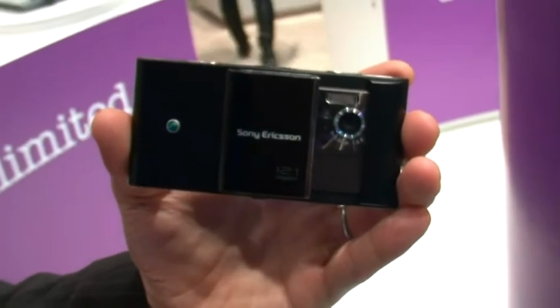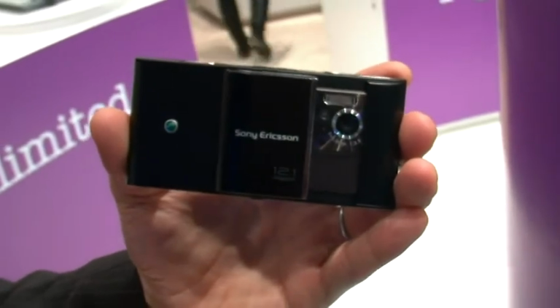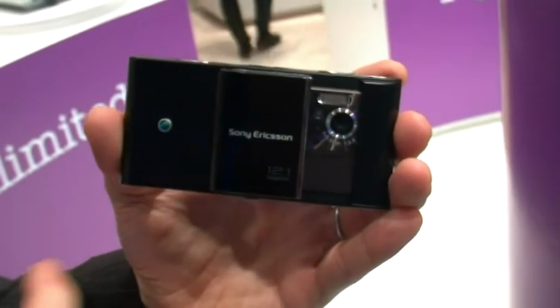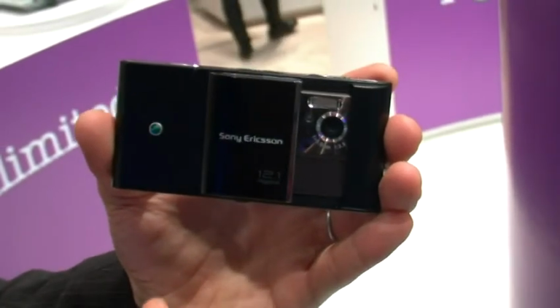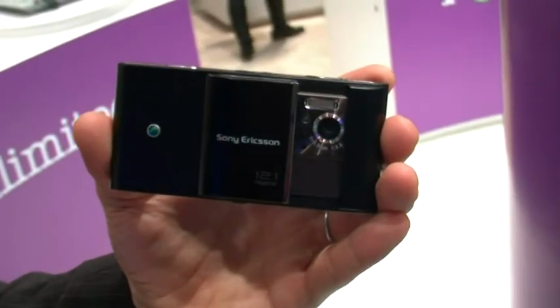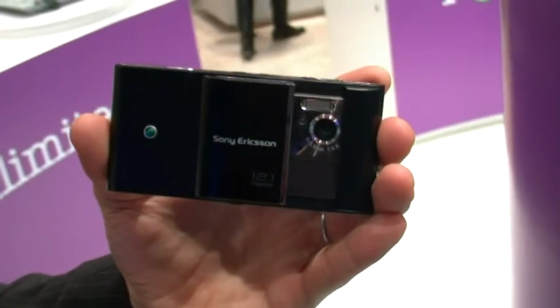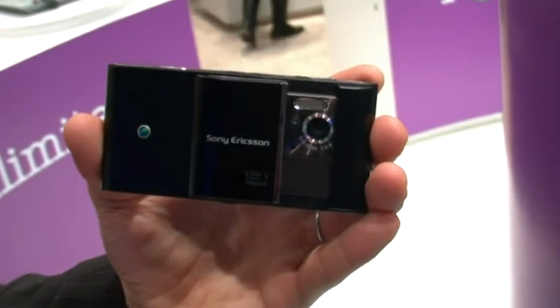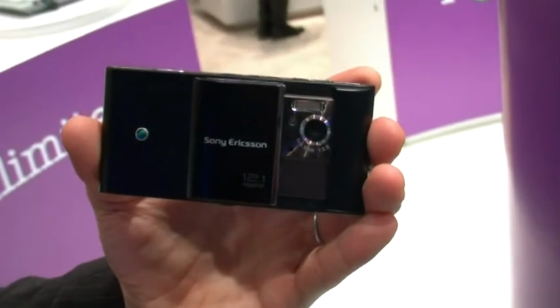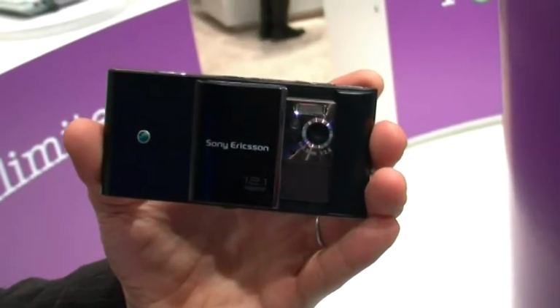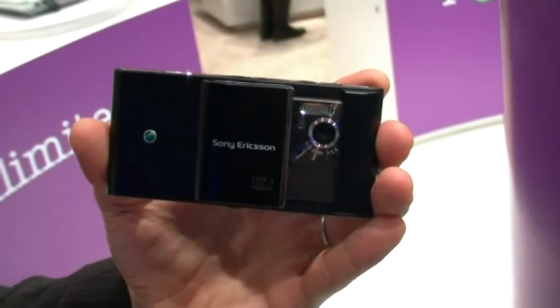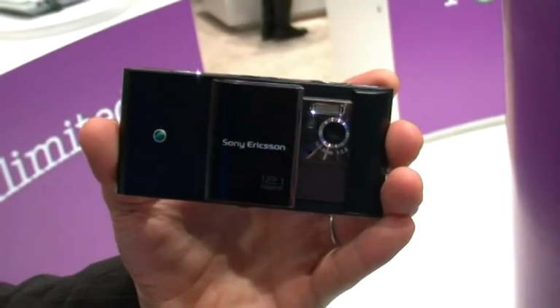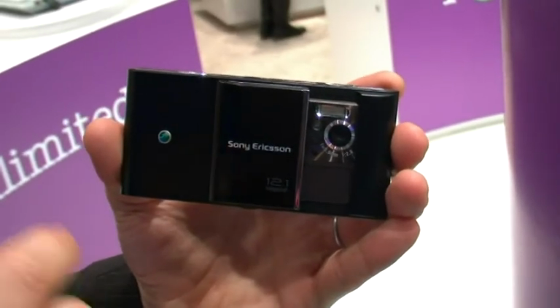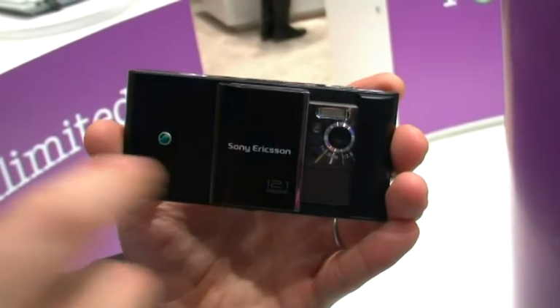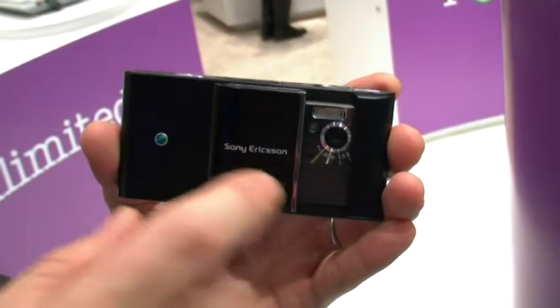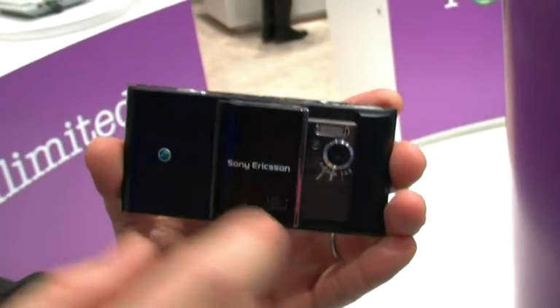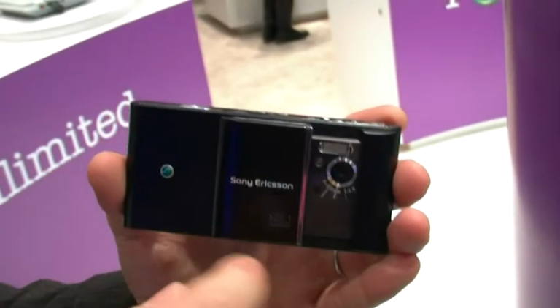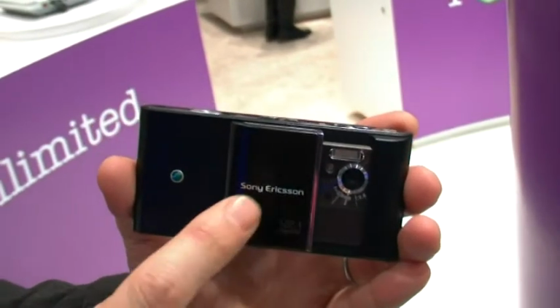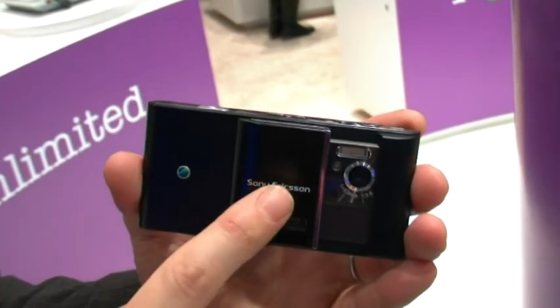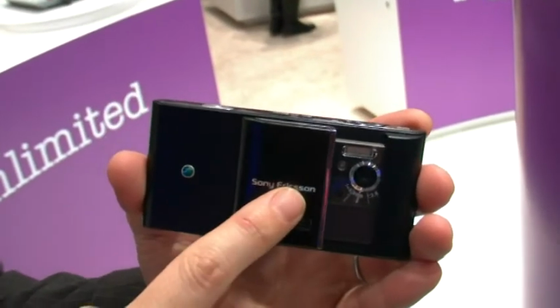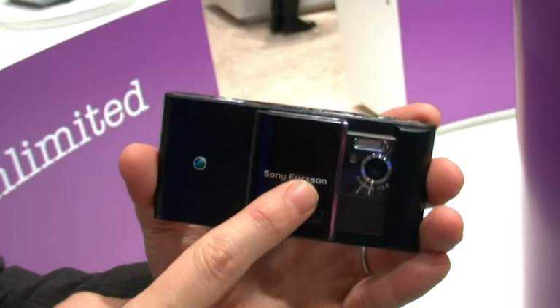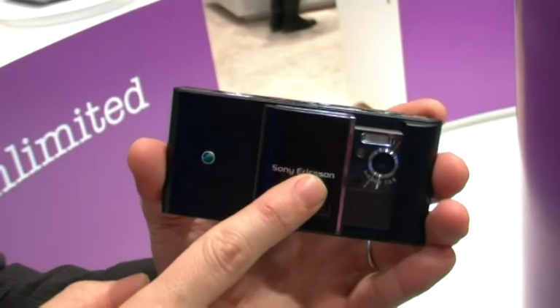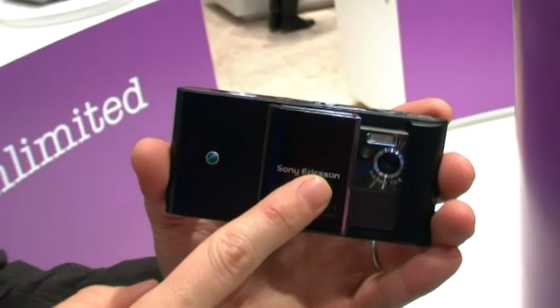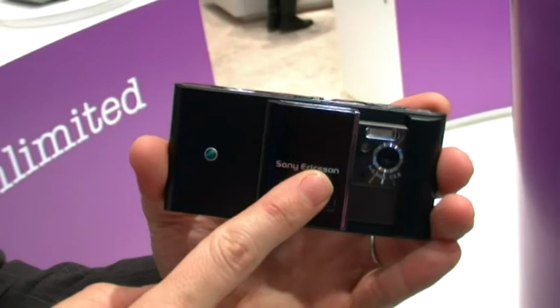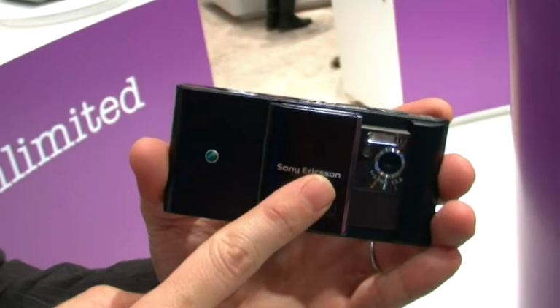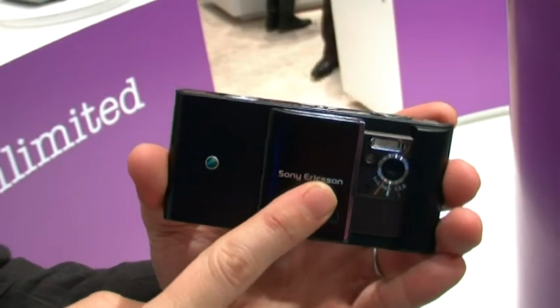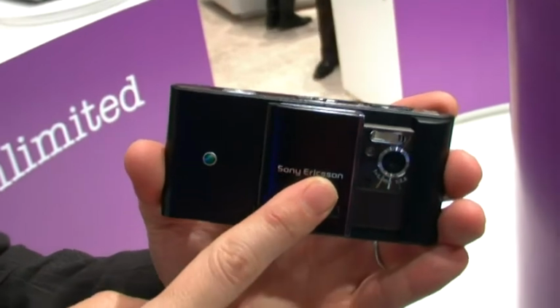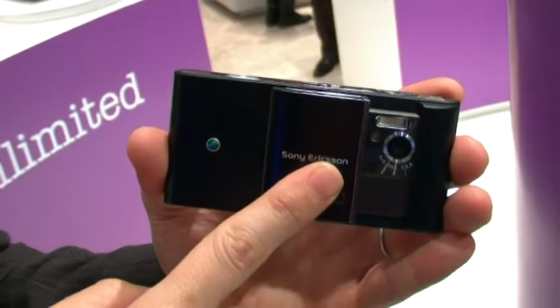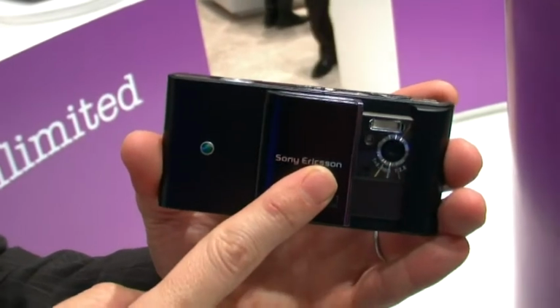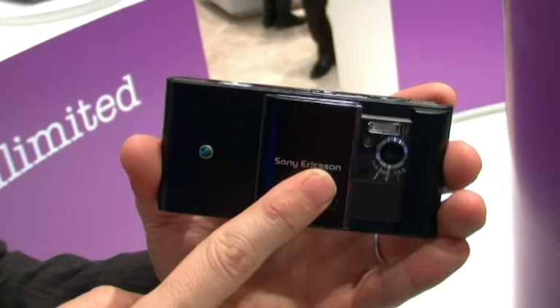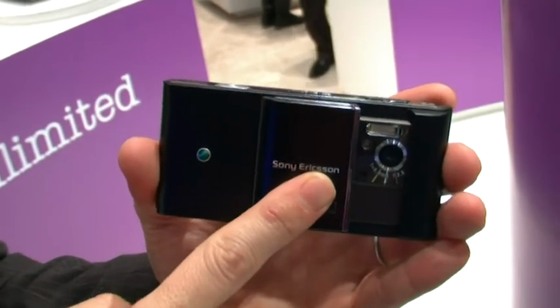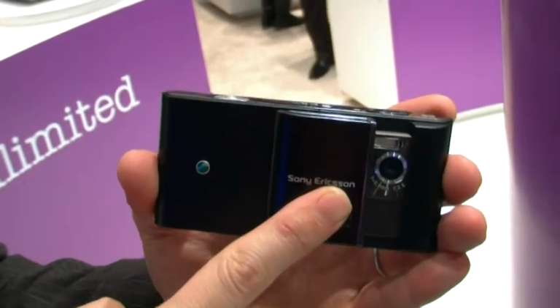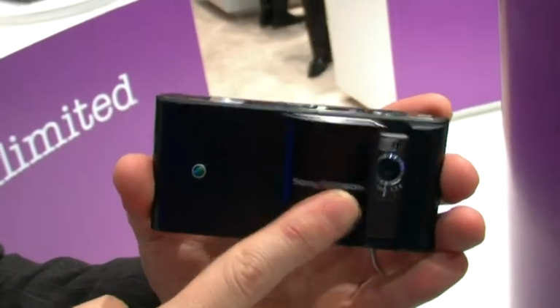The camera UI is not working right now, but it will be a full-touch camera UI, similar to a Sony Cybershot still camera.